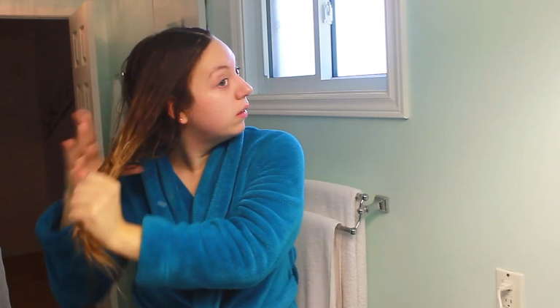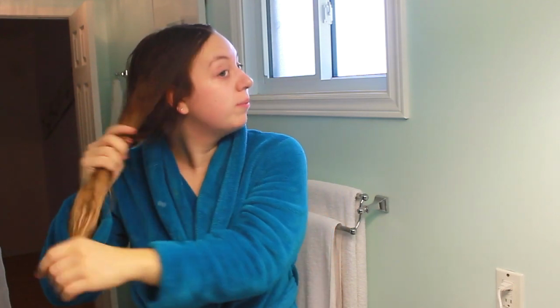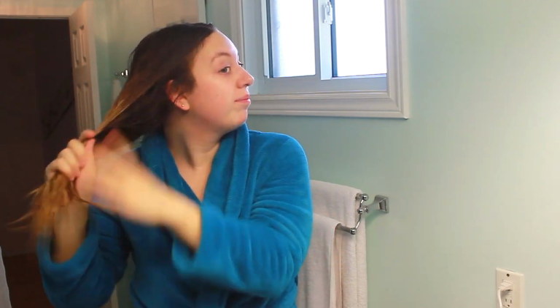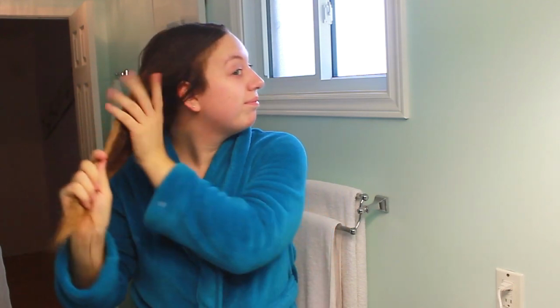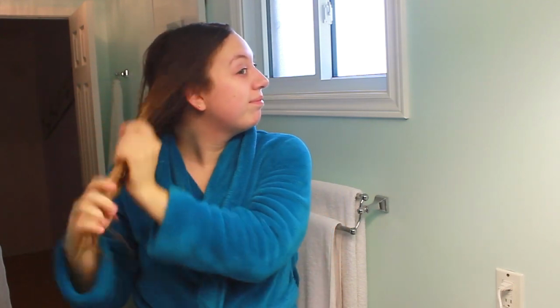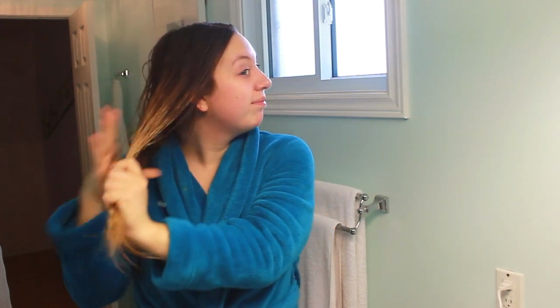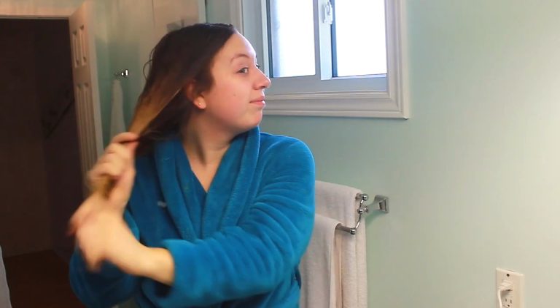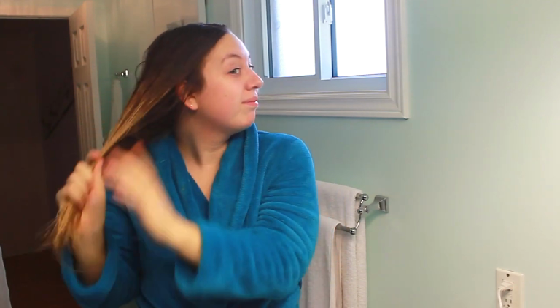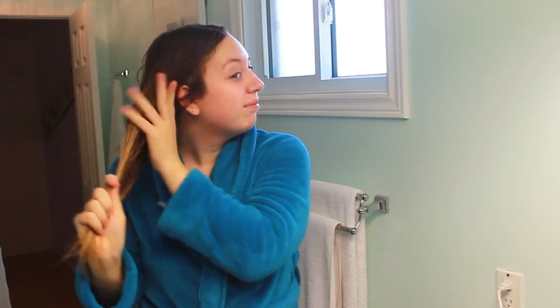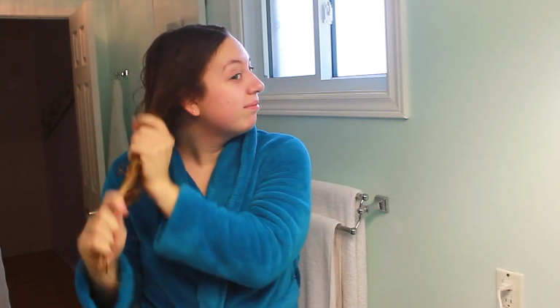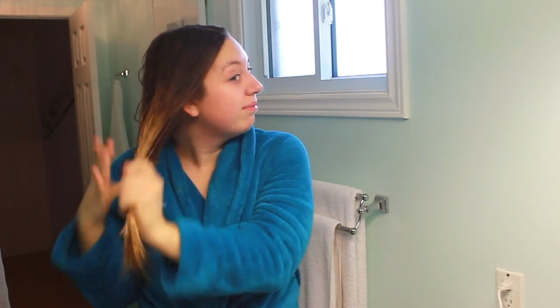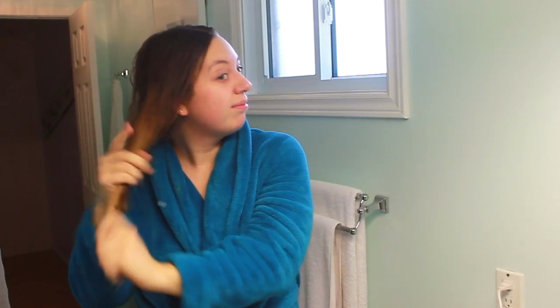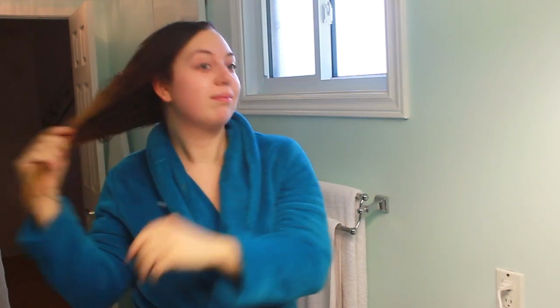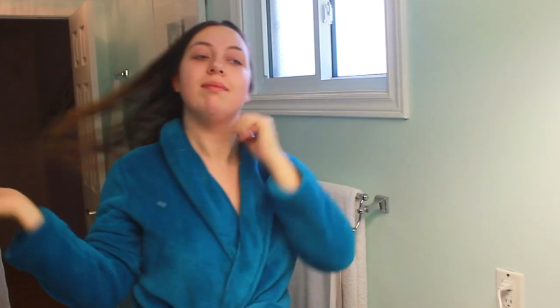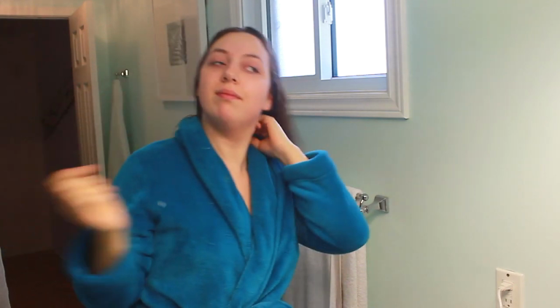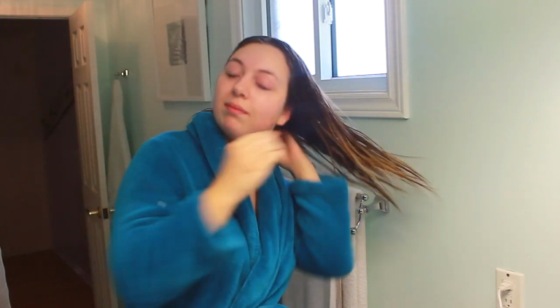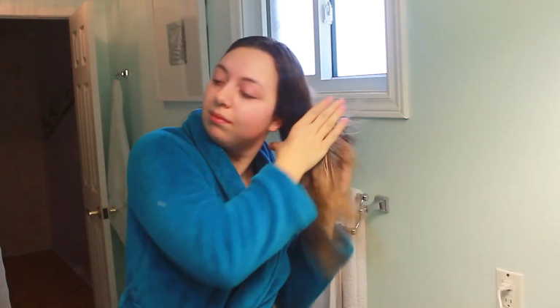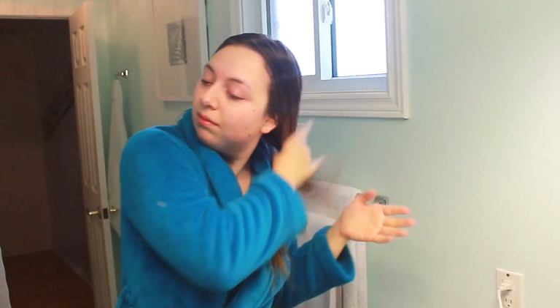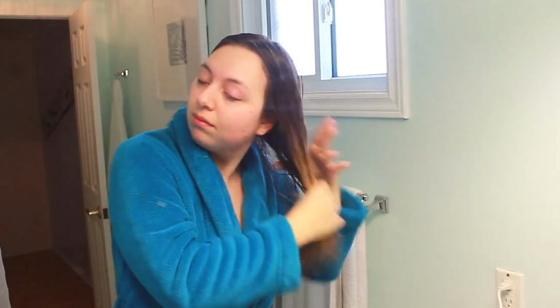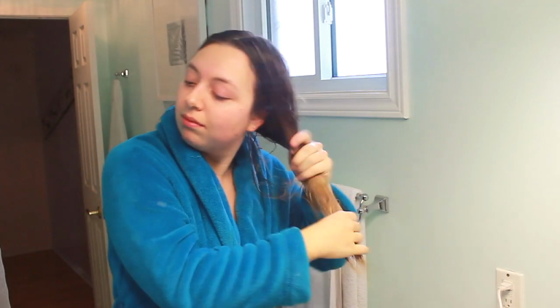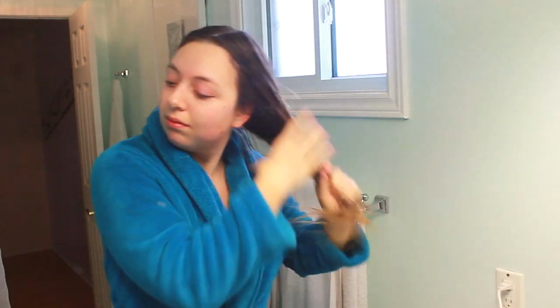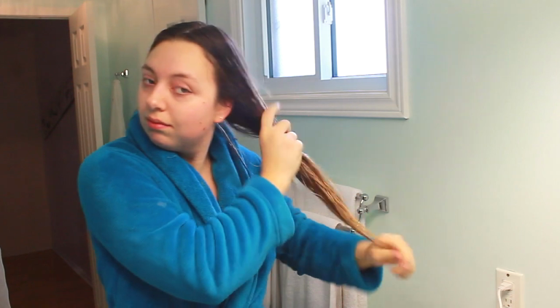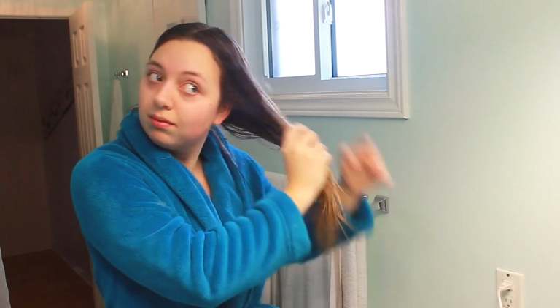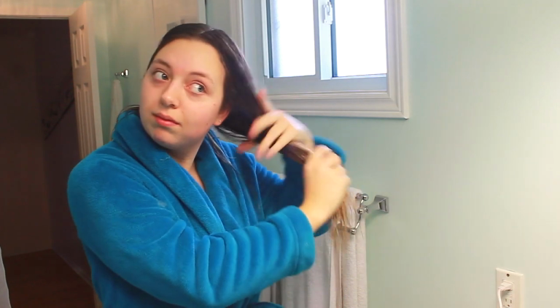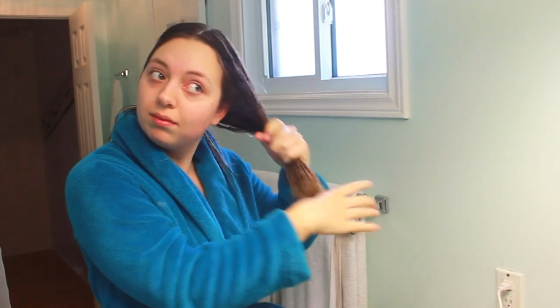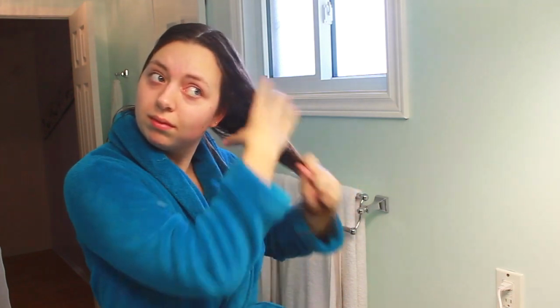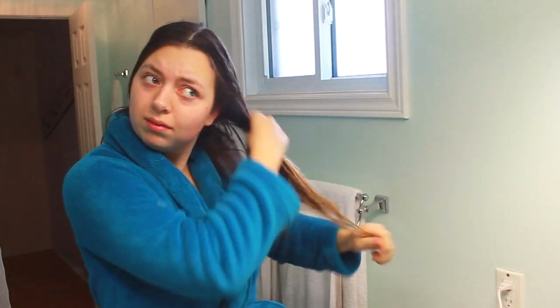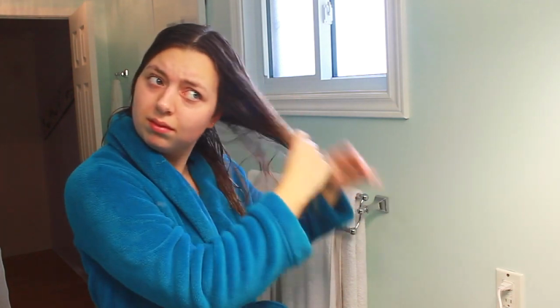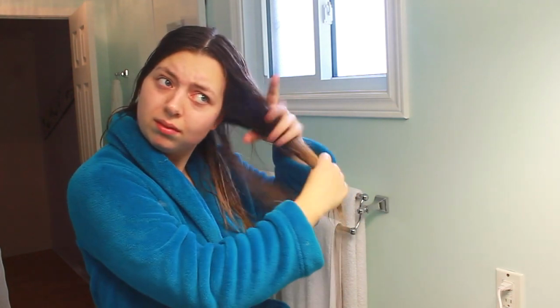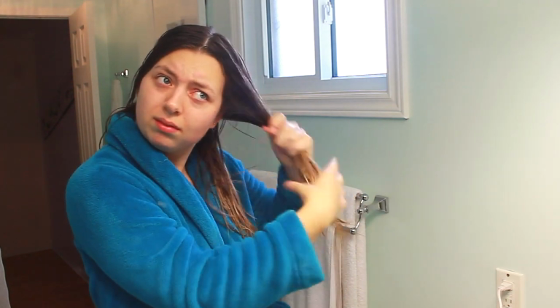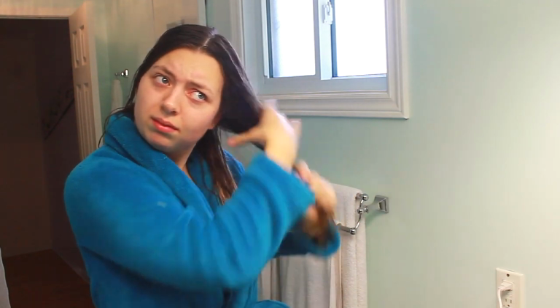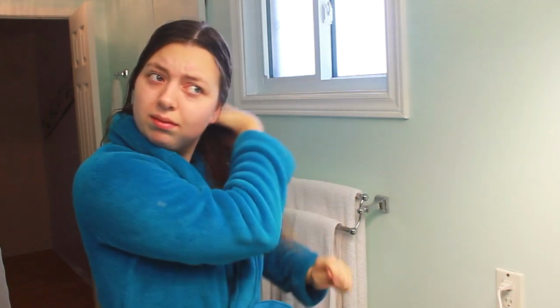So I'm just going to apply that to my ends. With oils, you always want to apply them to the ends, never the roots.